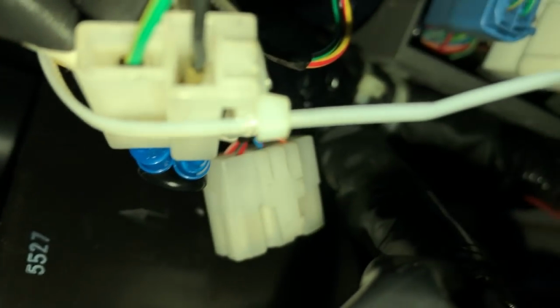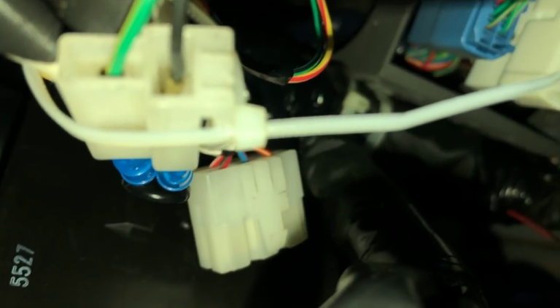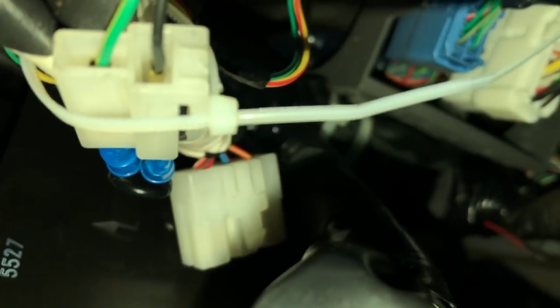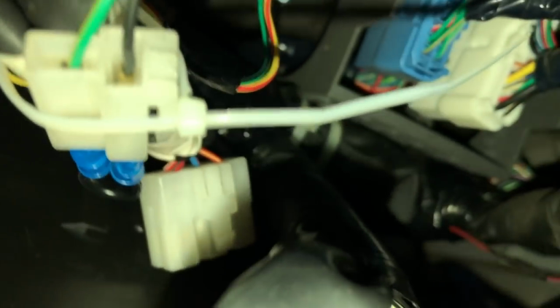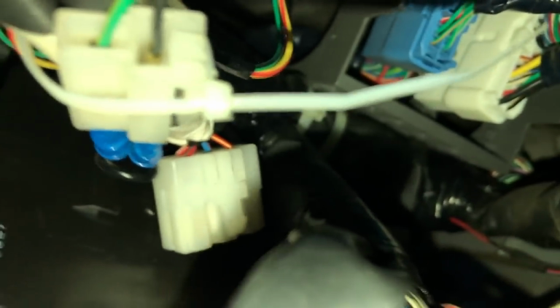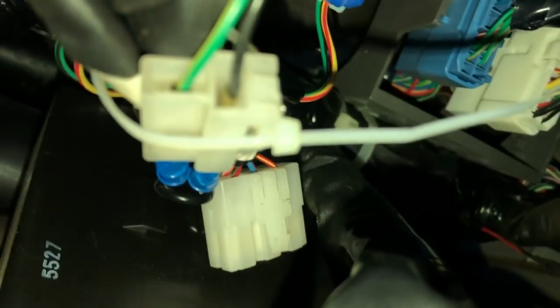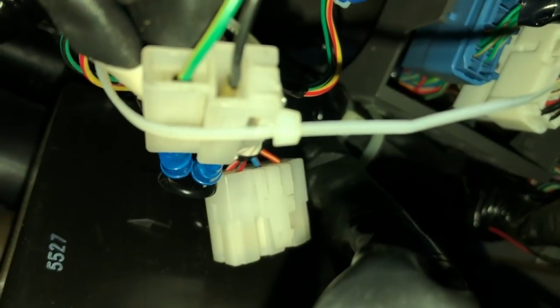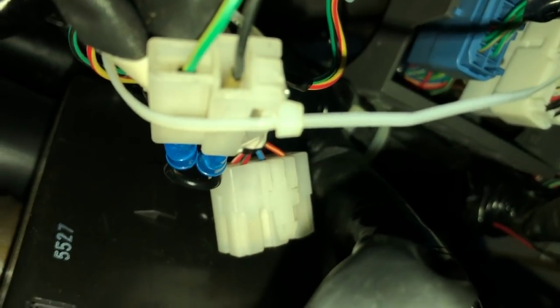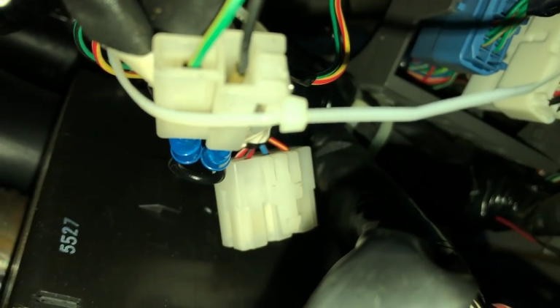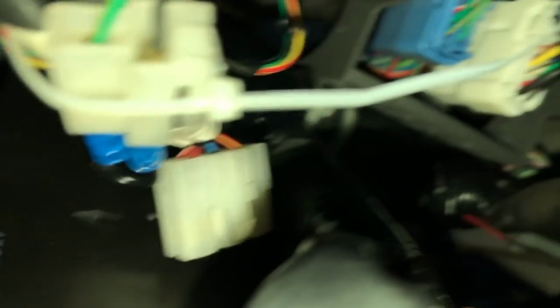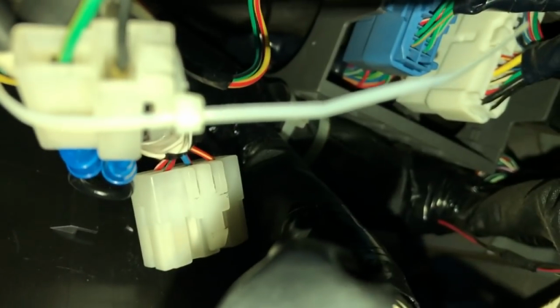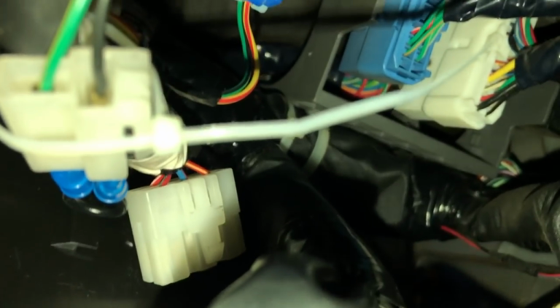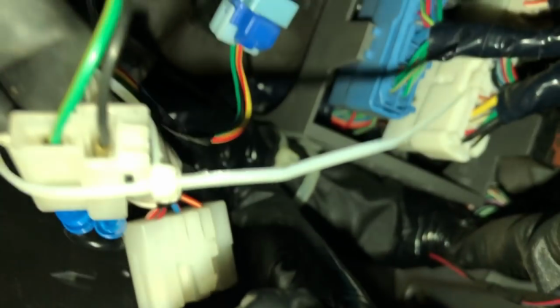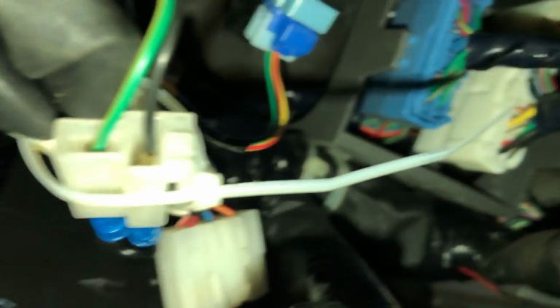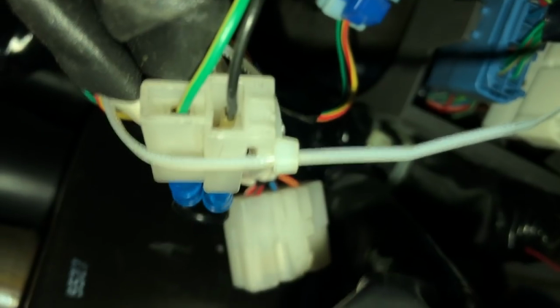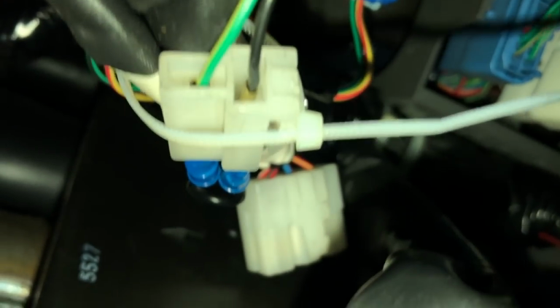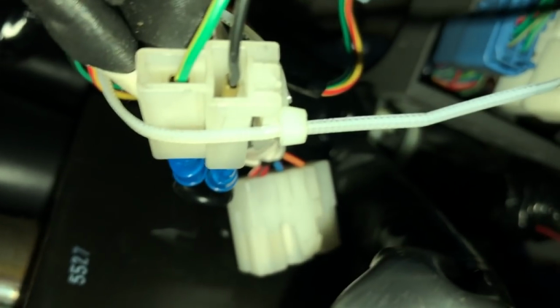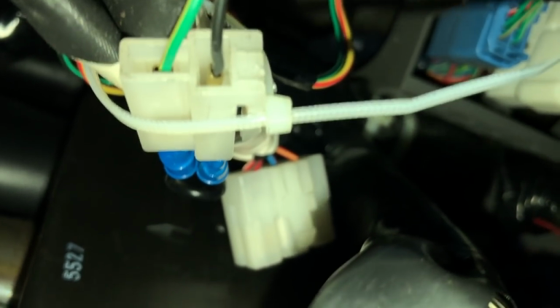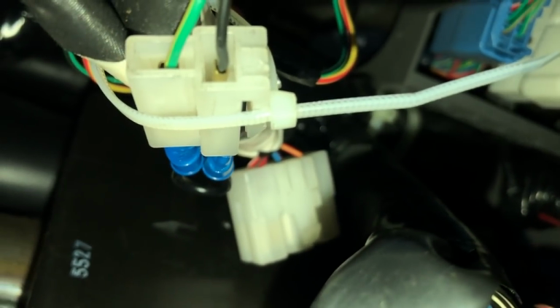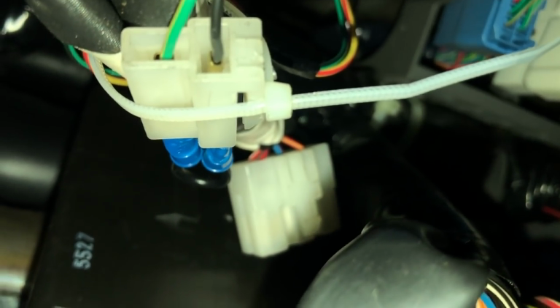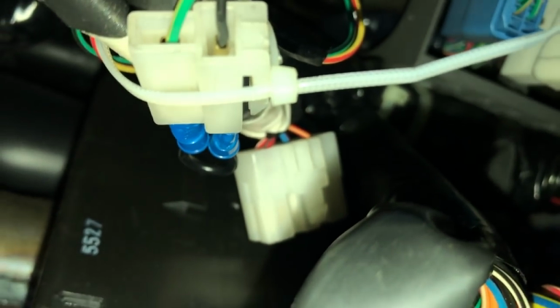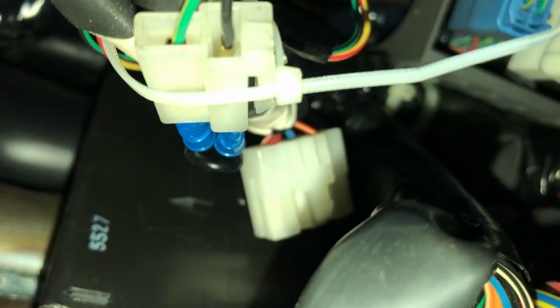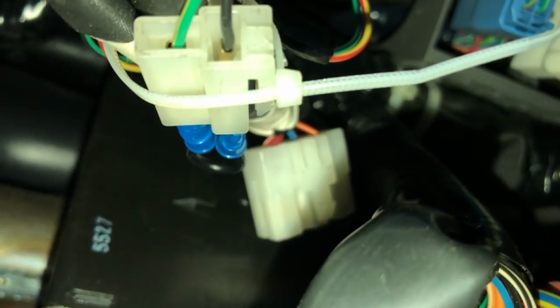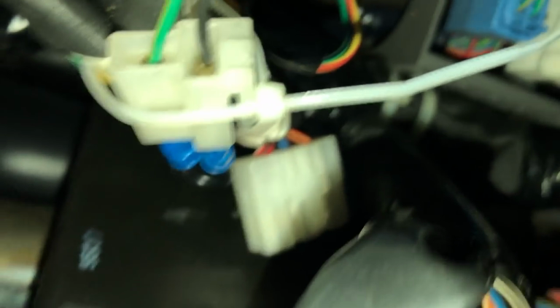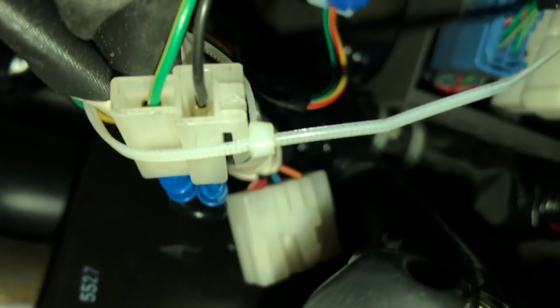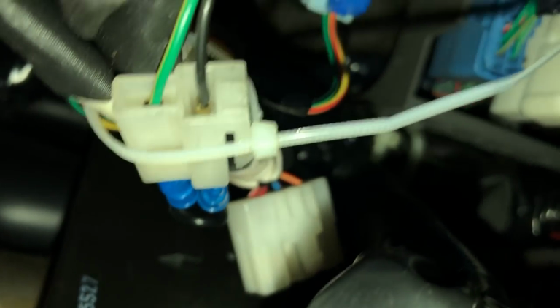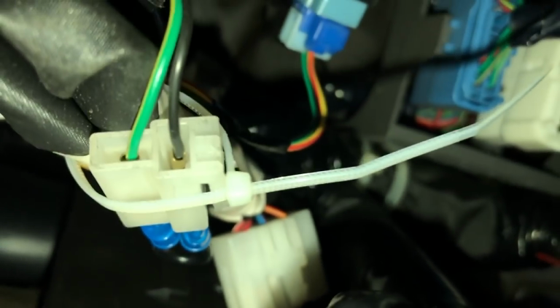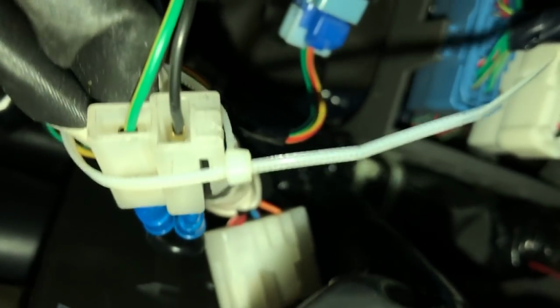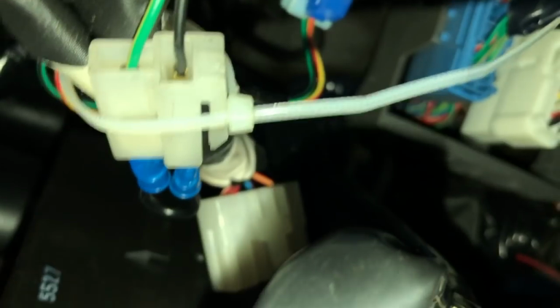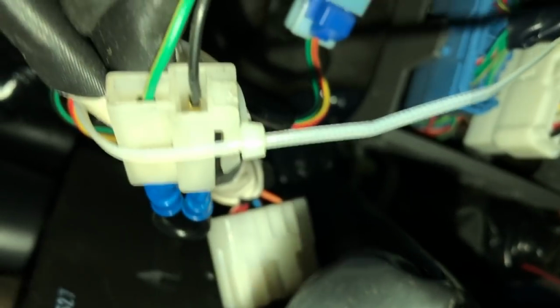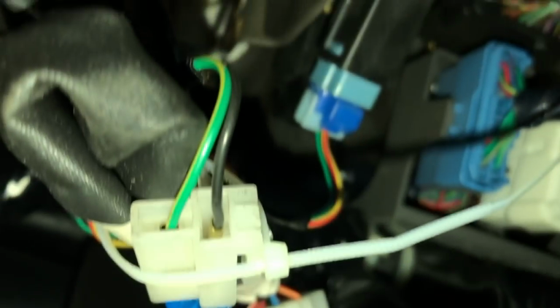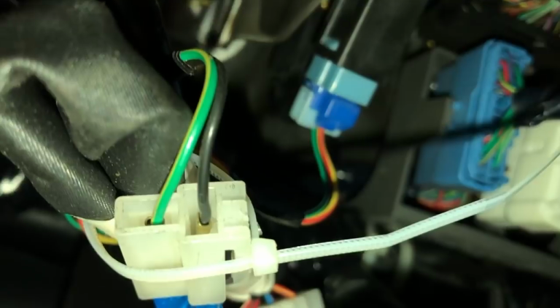Finish it off with a little zip tie — it's looking clean, nice wire tuck.